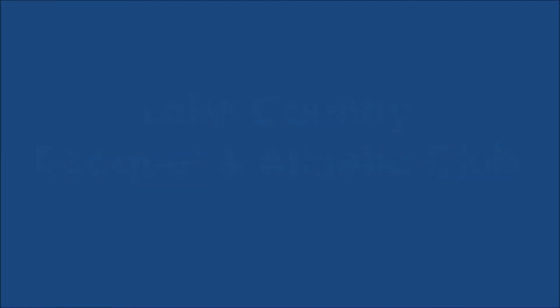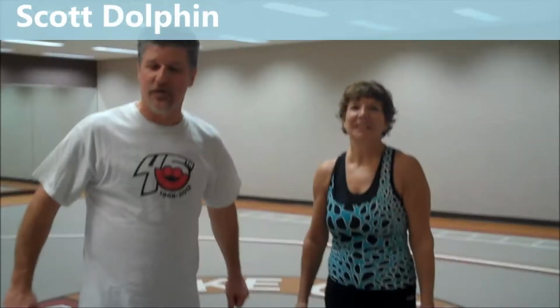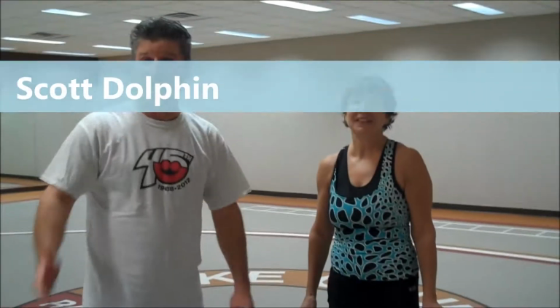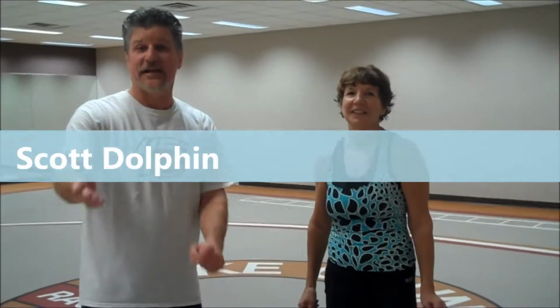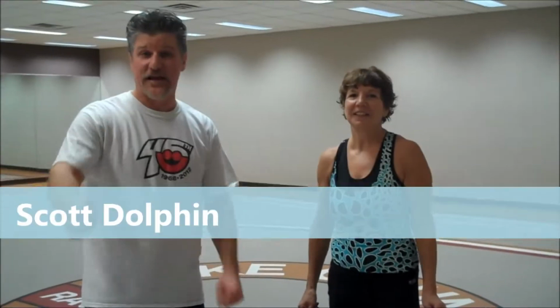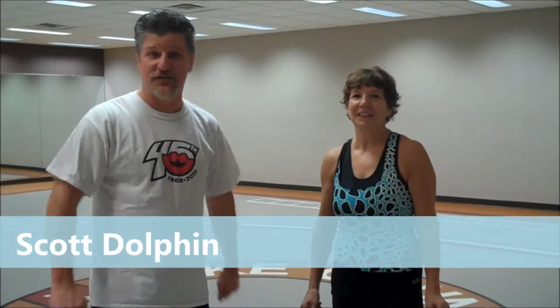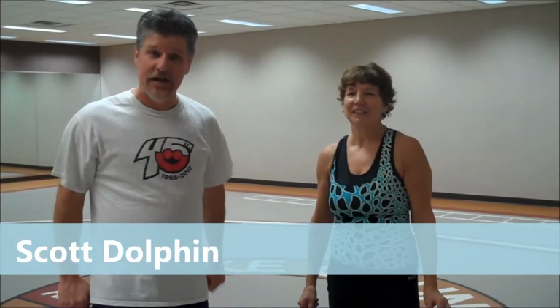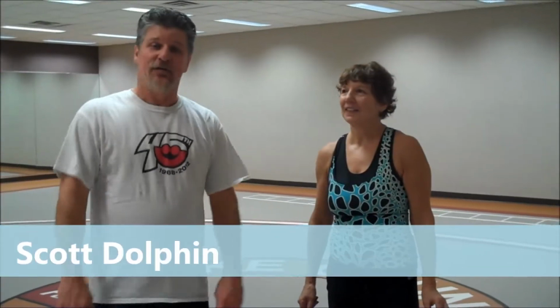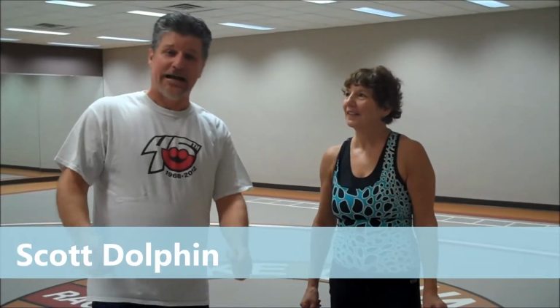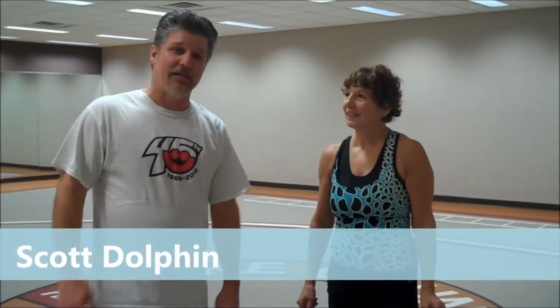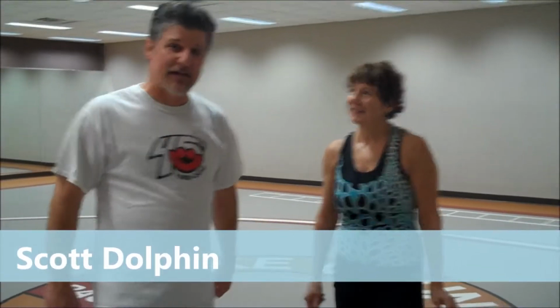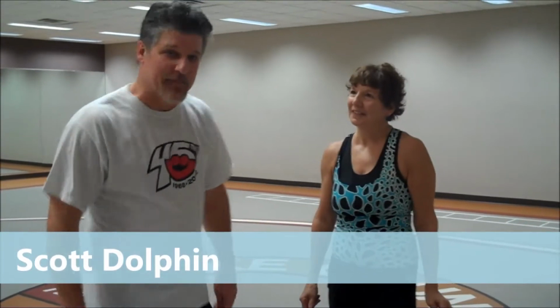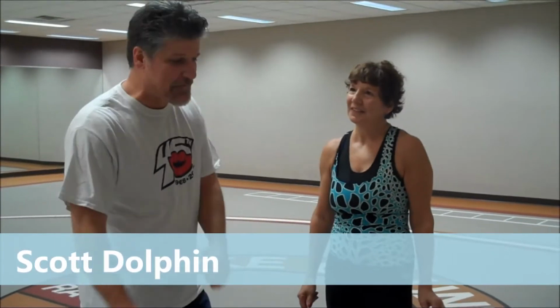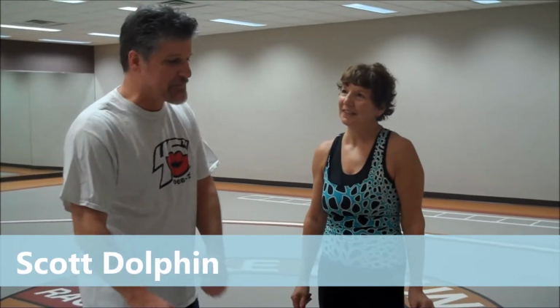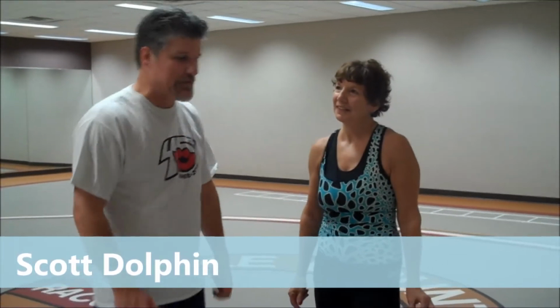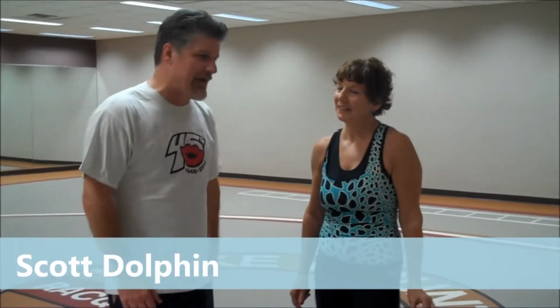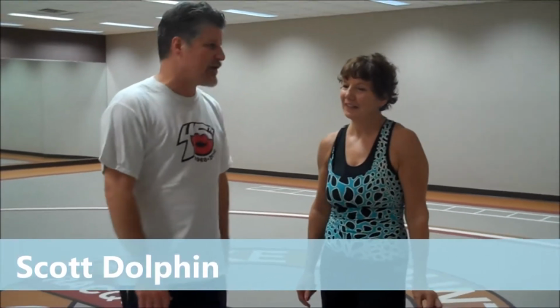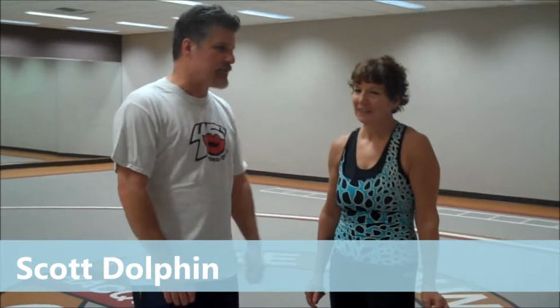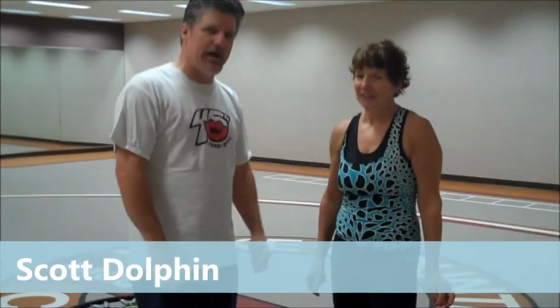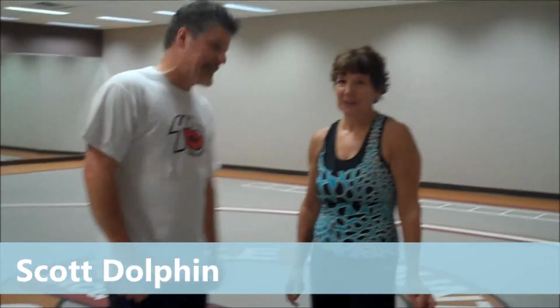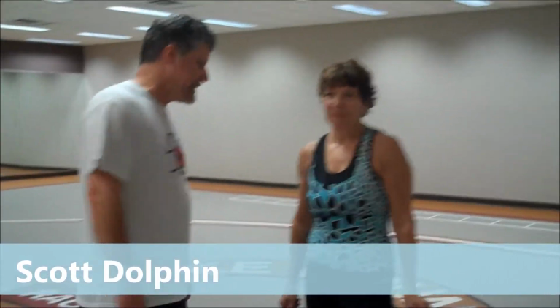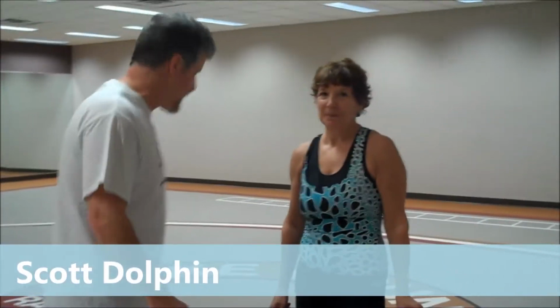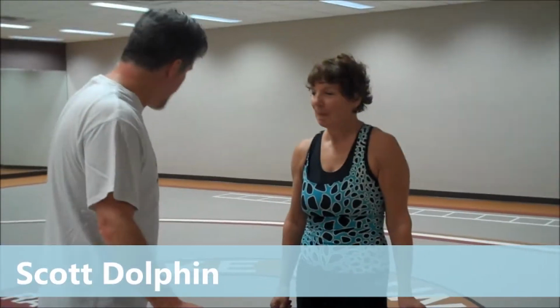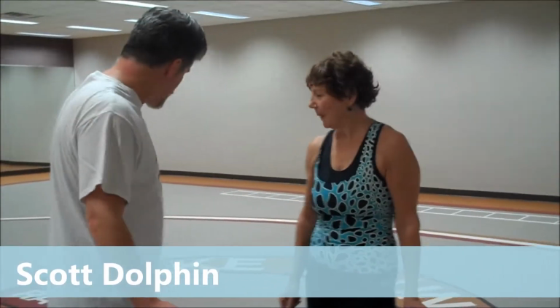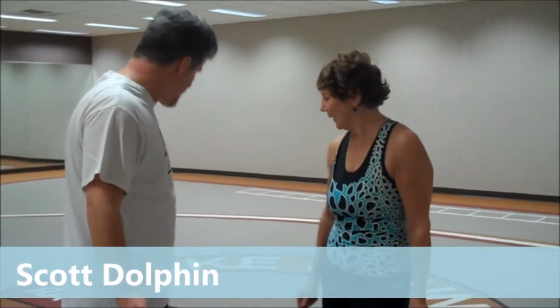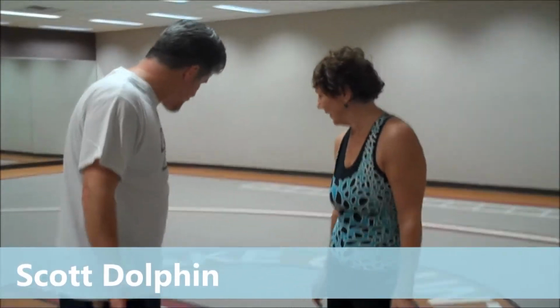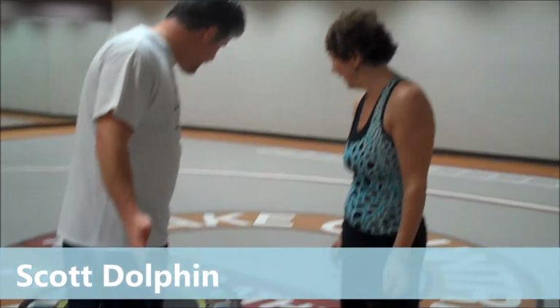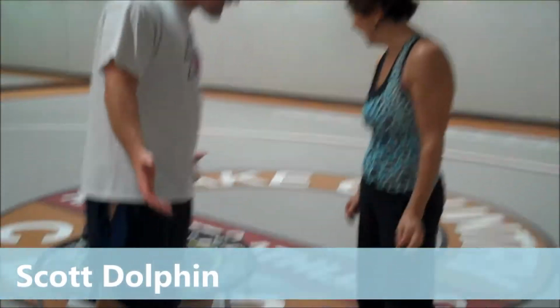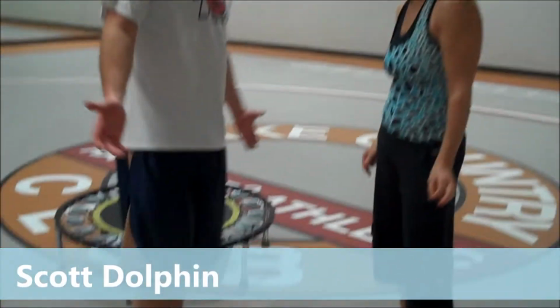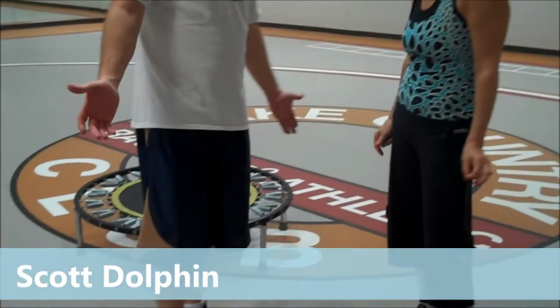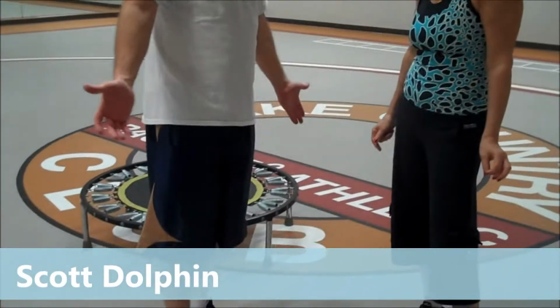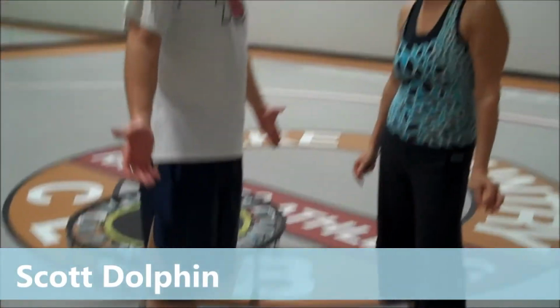Here we are again at Lake Country Racket and Athletic Club. Kathy is here with a class called rebounding. Many trampolines are involved, and I have no idea what to expect.